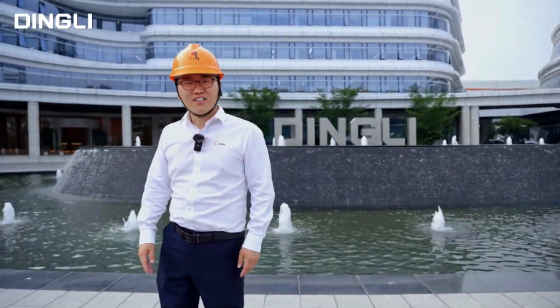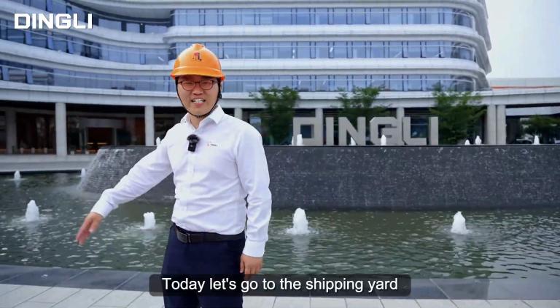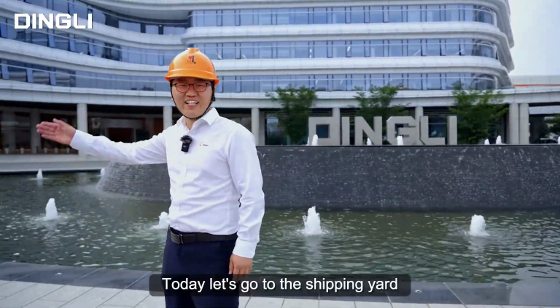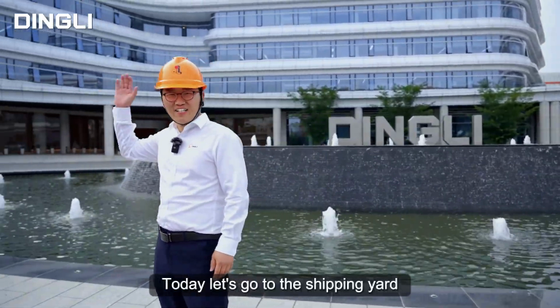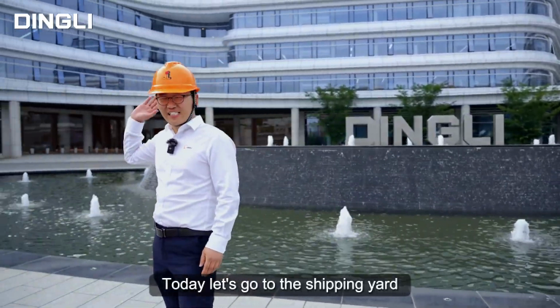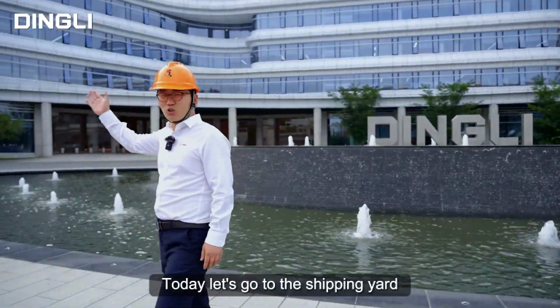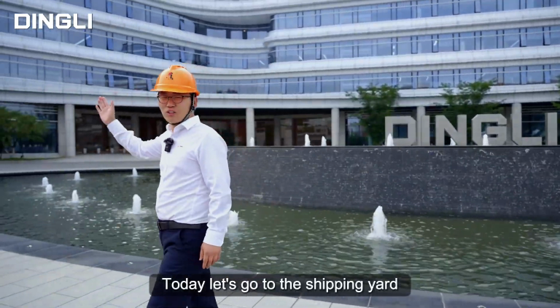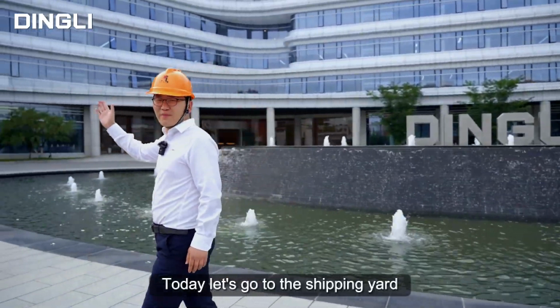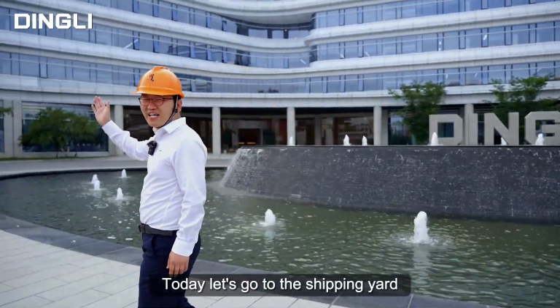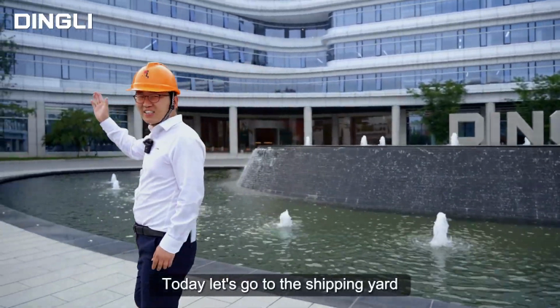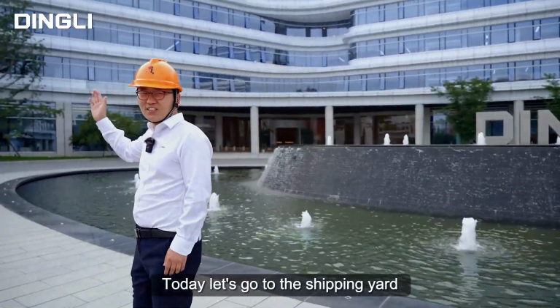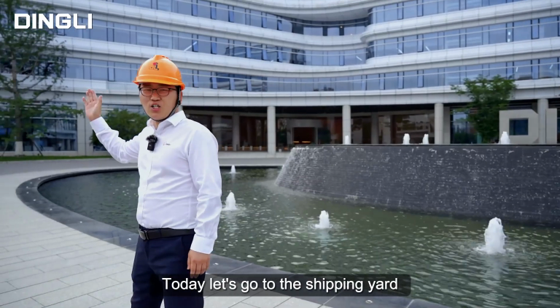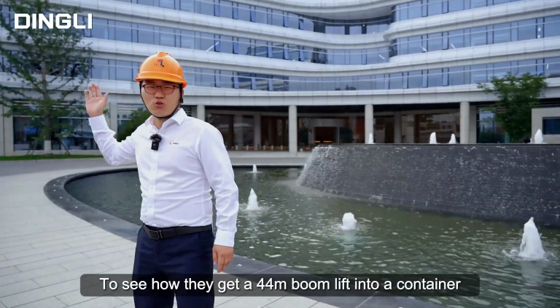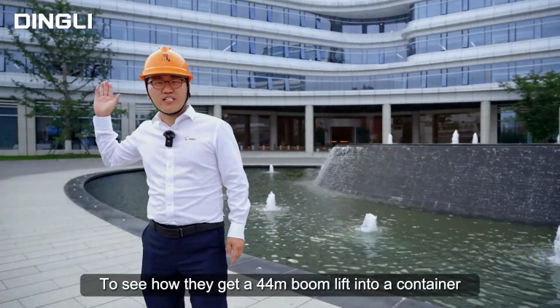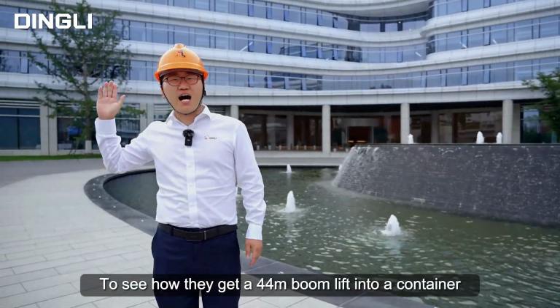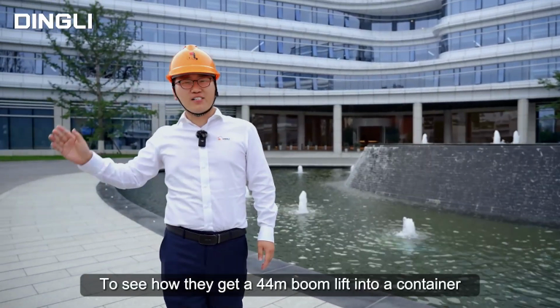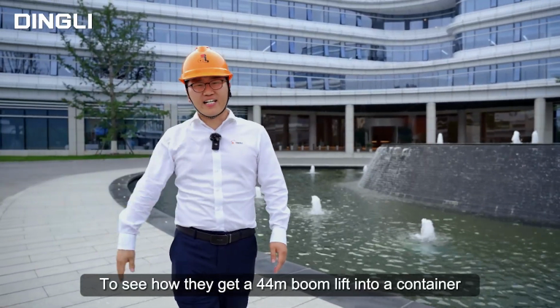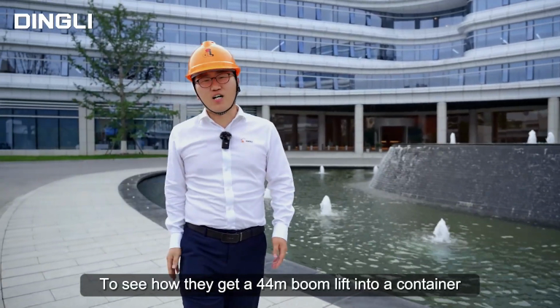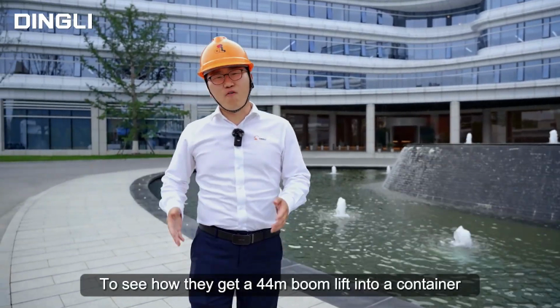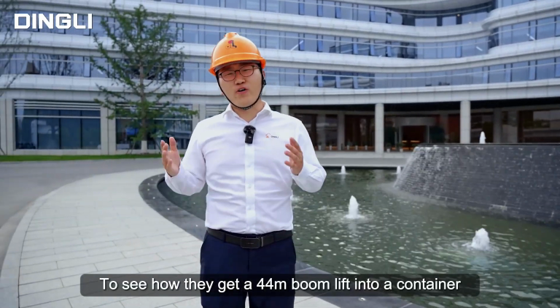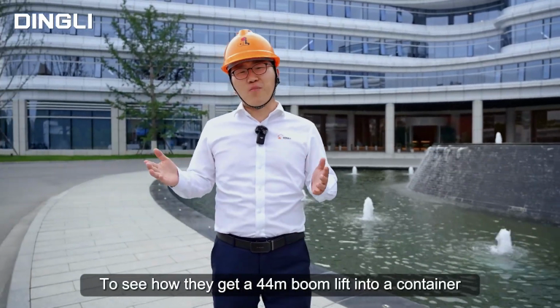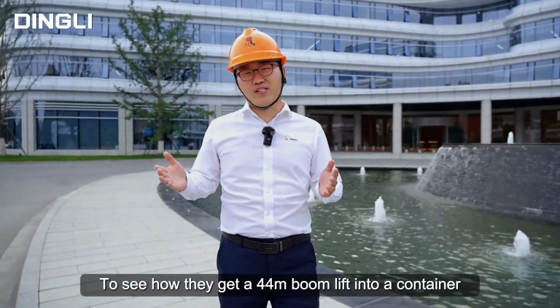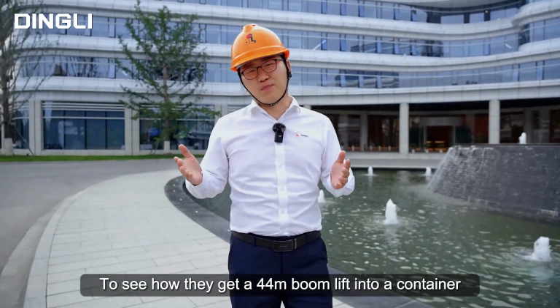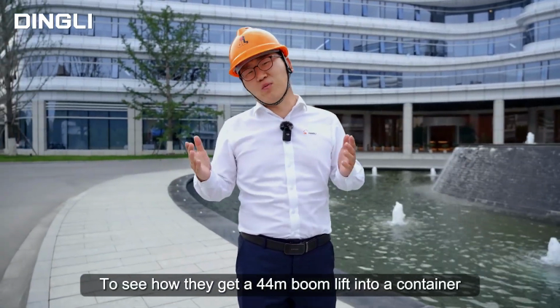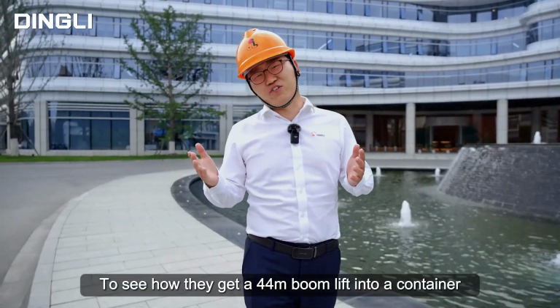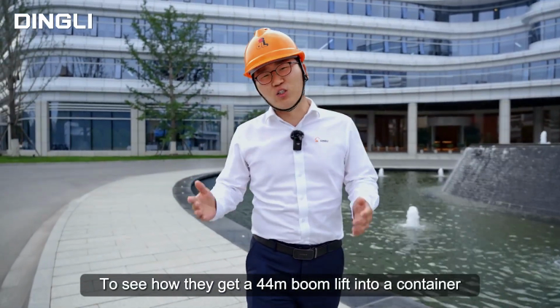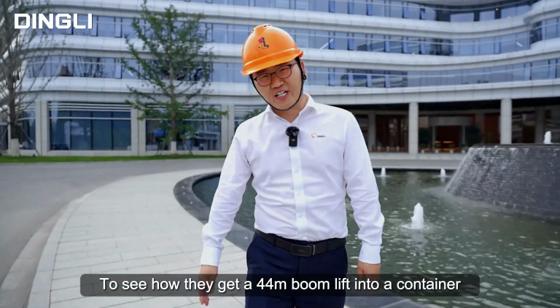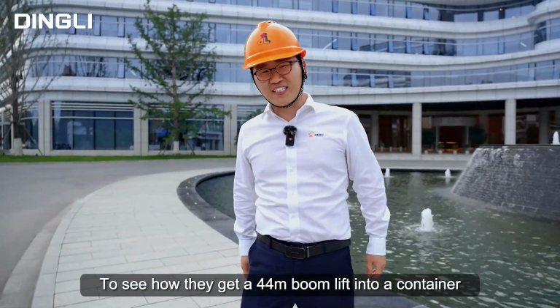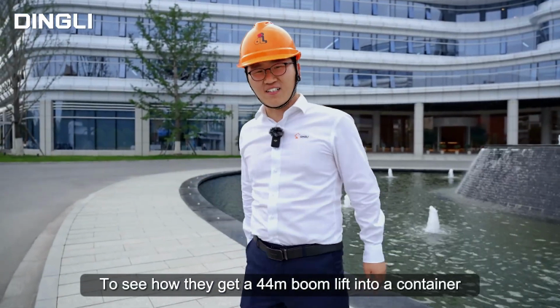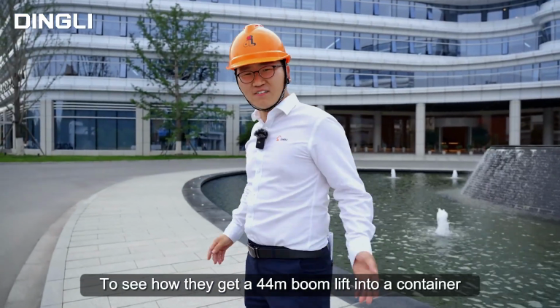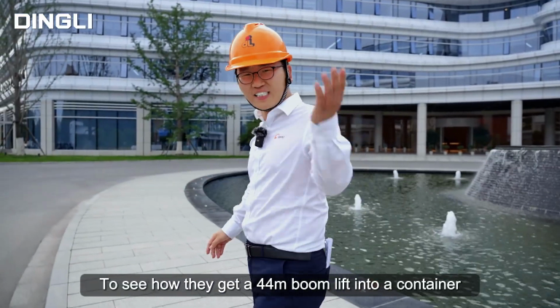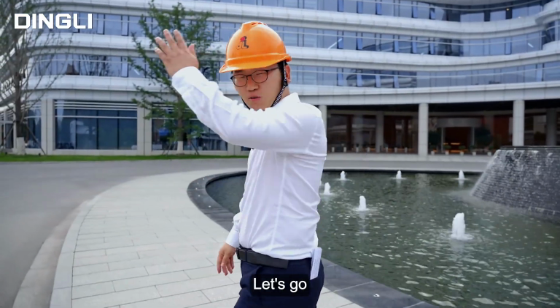Today, let's go to the shipping yard to see how they get a 44-meter boom lift into a container. Let's go!